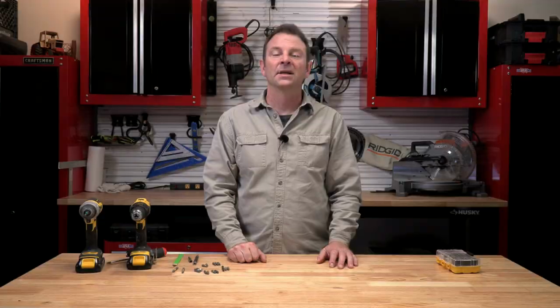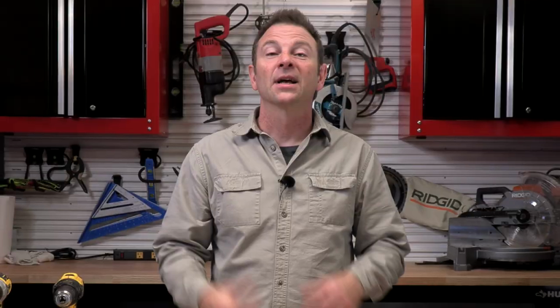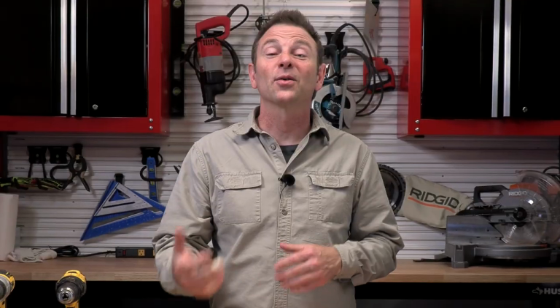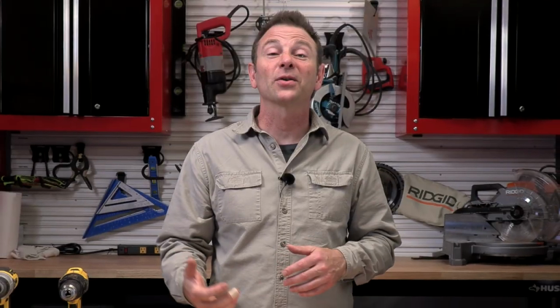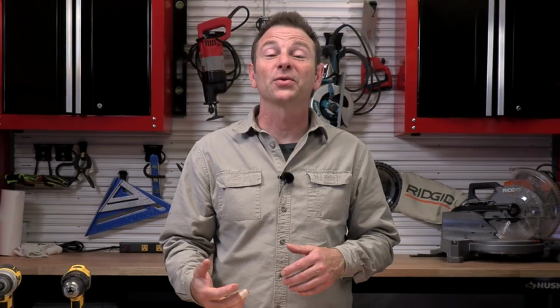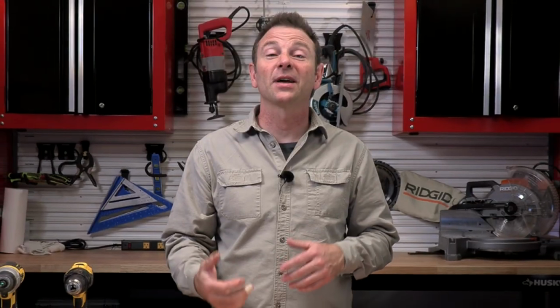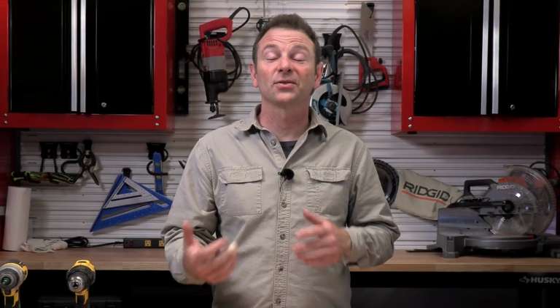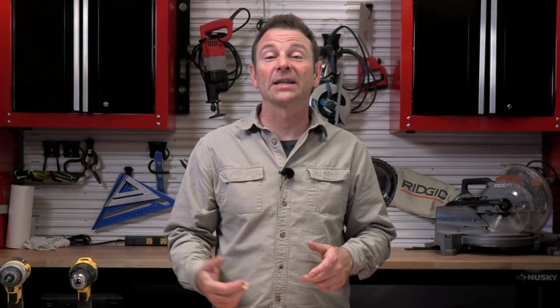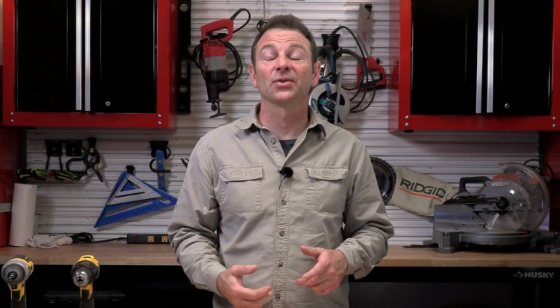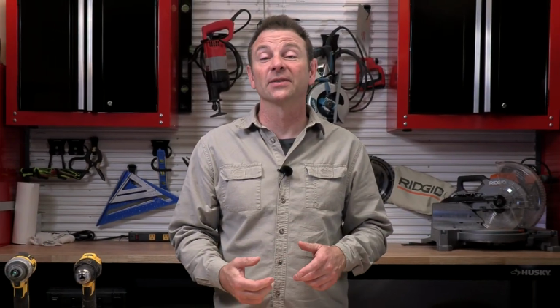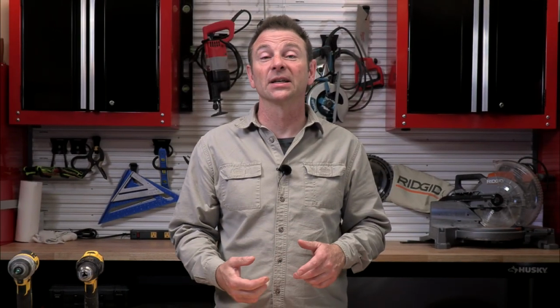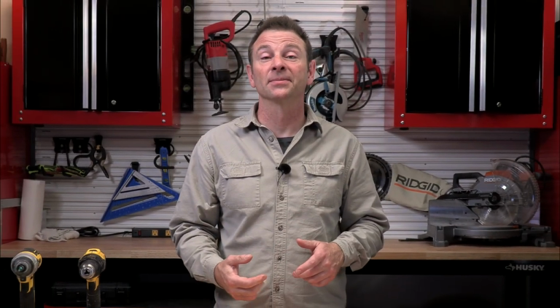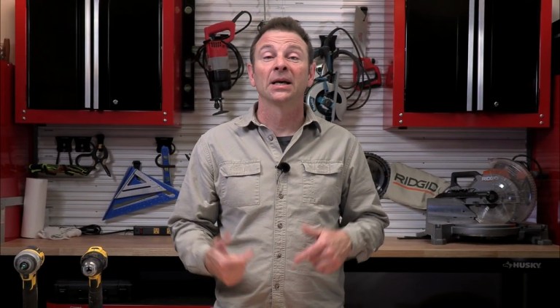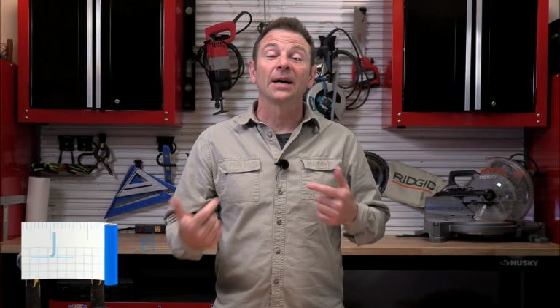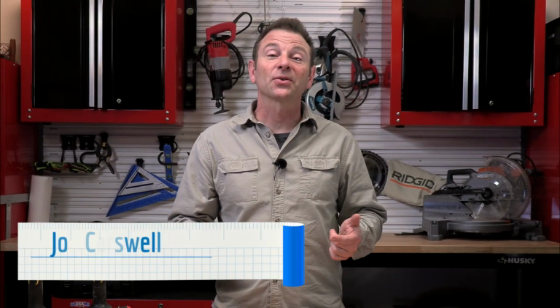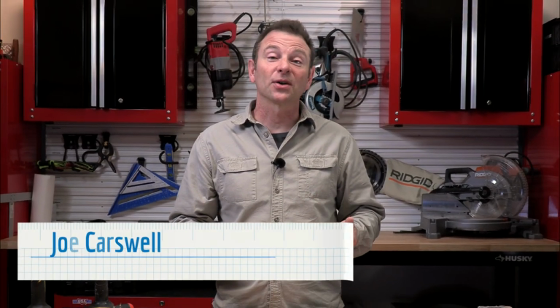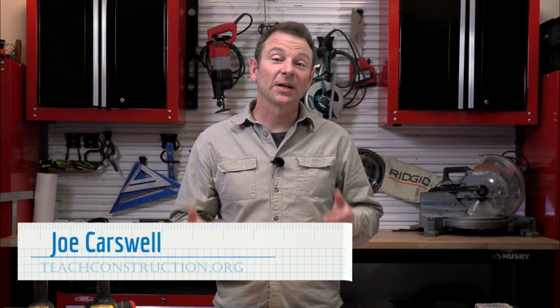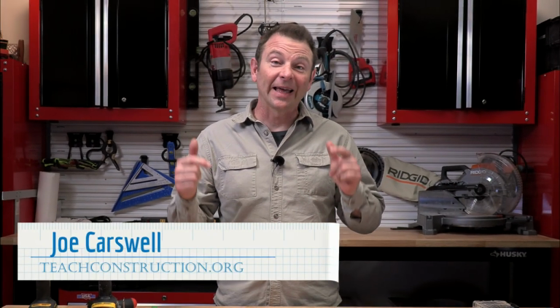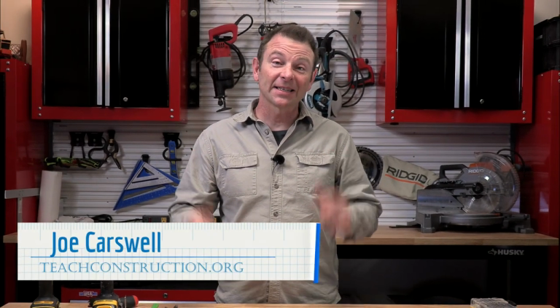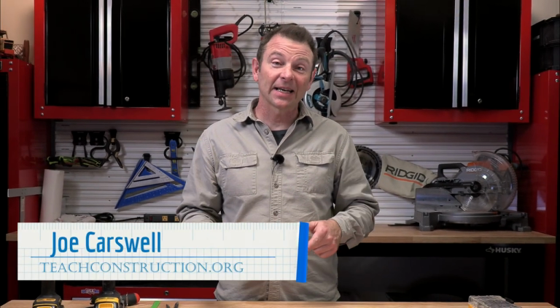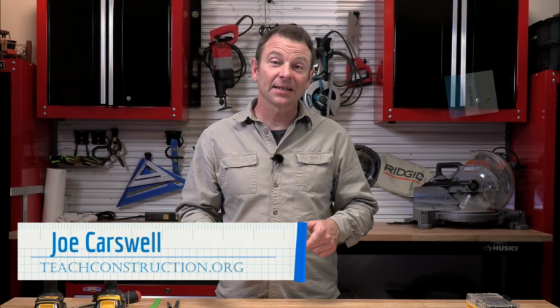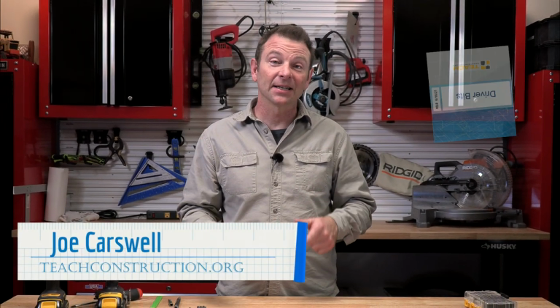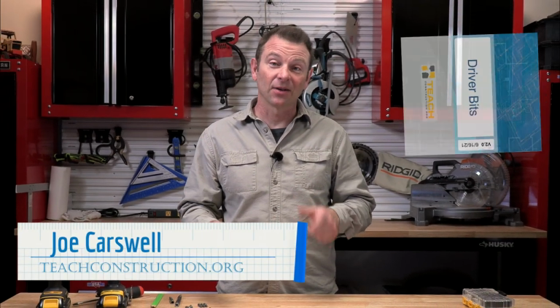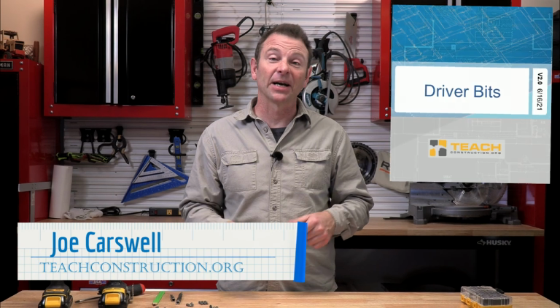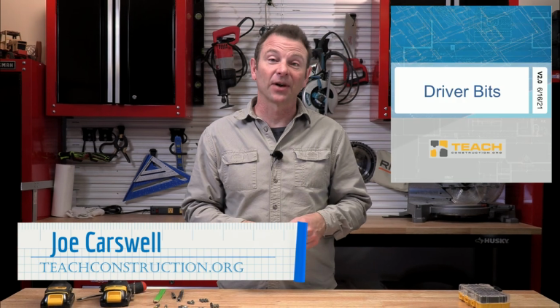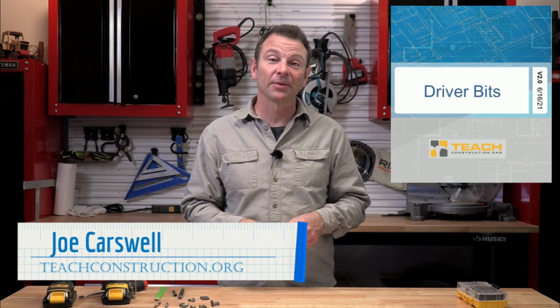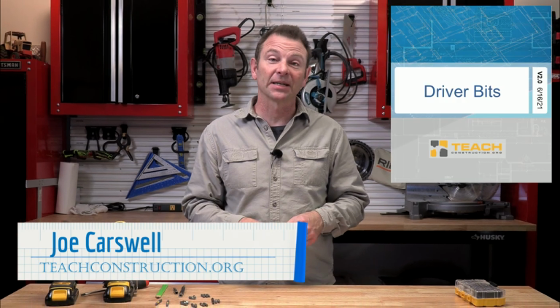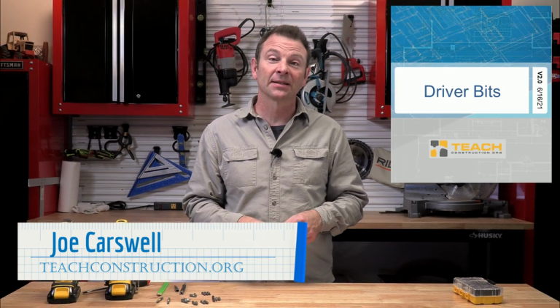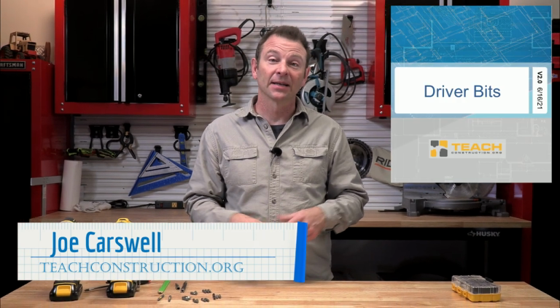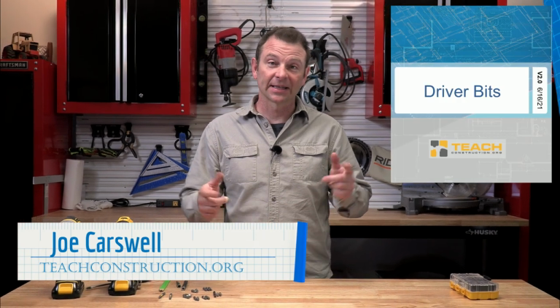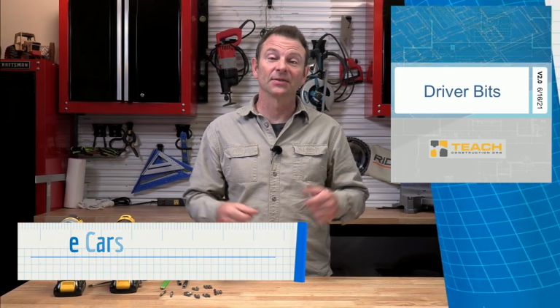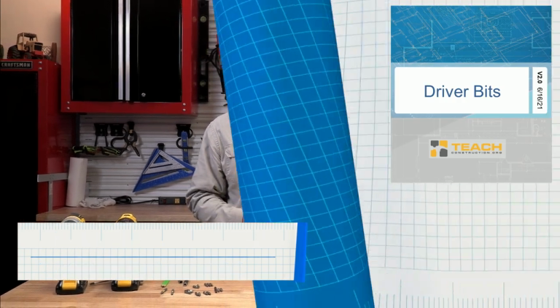Hello and welcome to another trades training video. I'm Joe Carswell and this lesson is all about driver bits. Let's get into it.